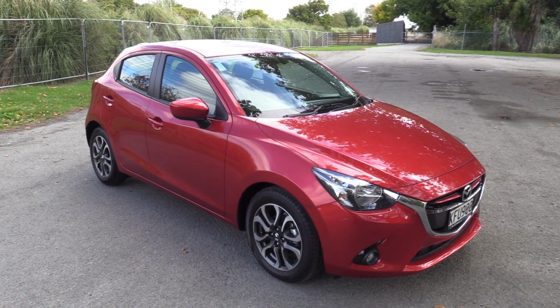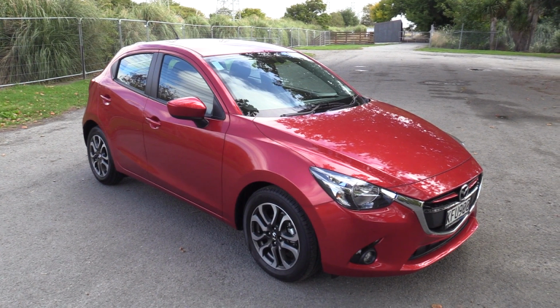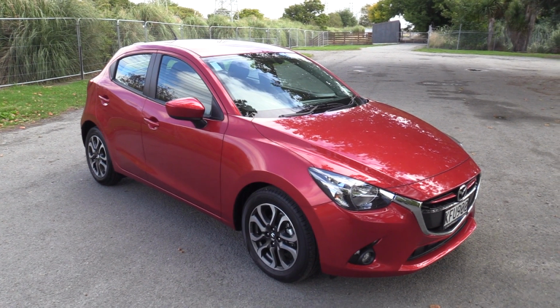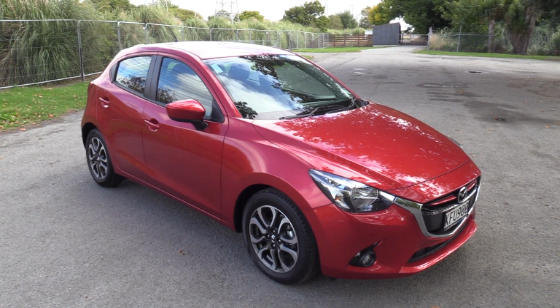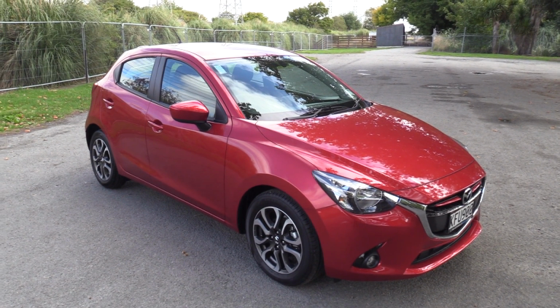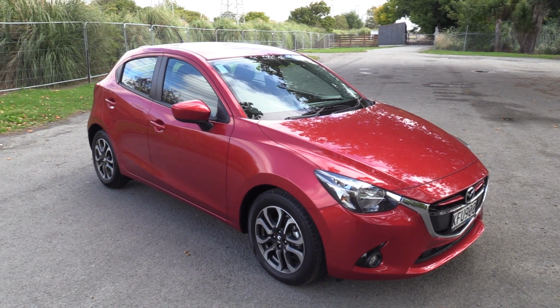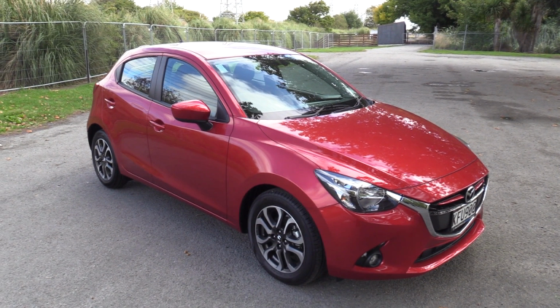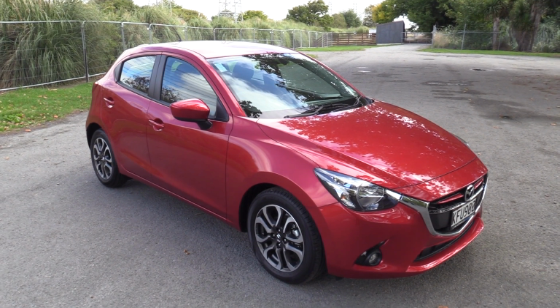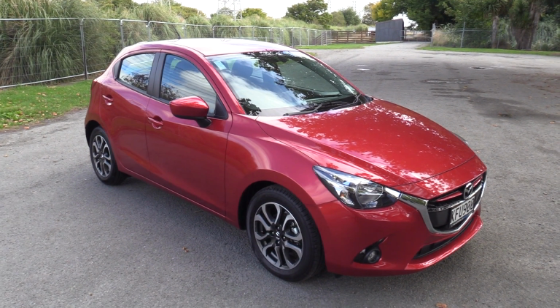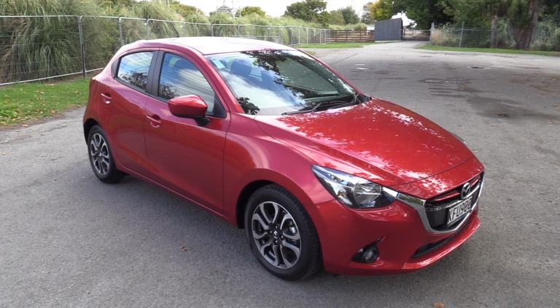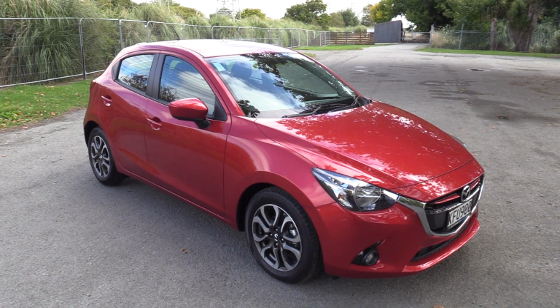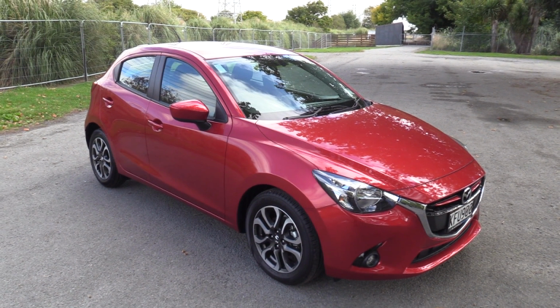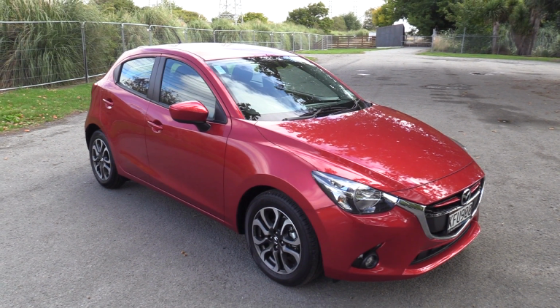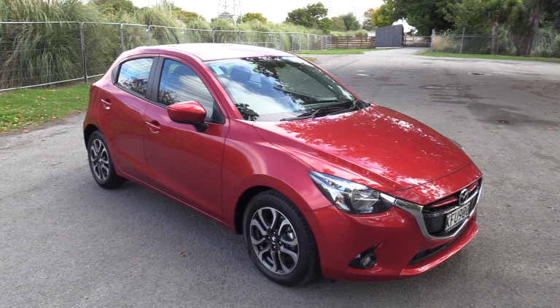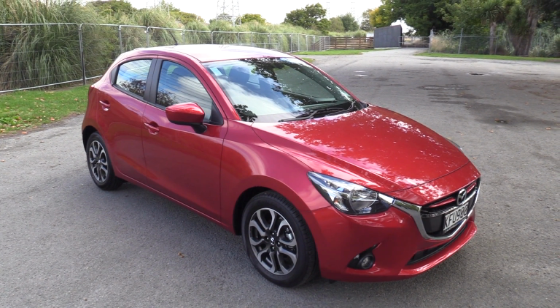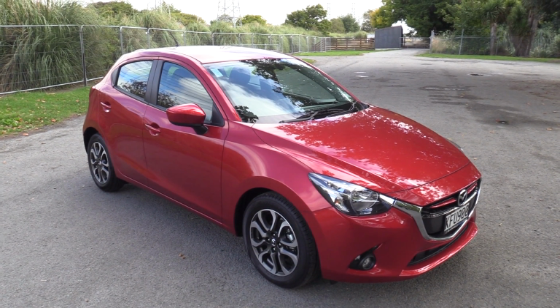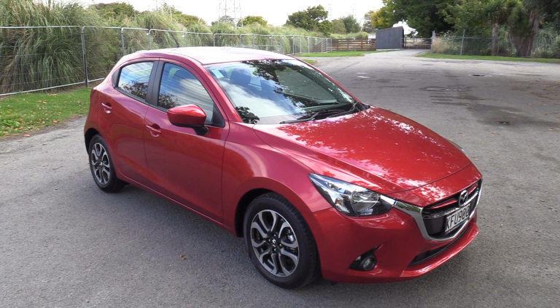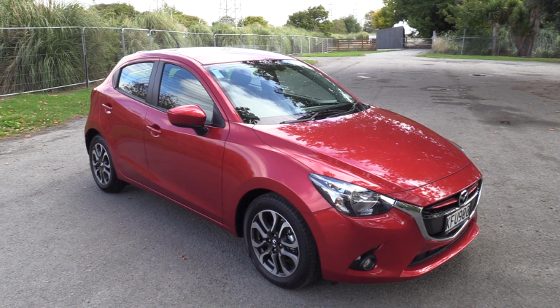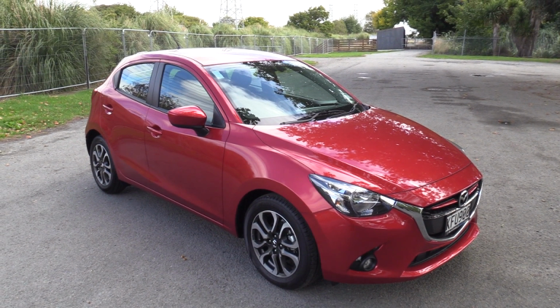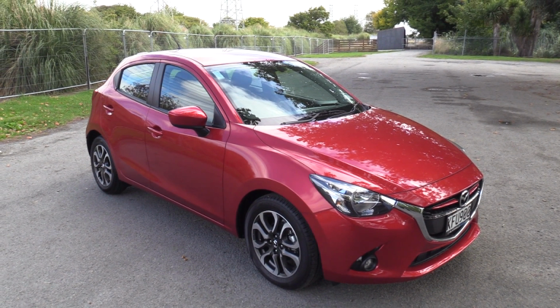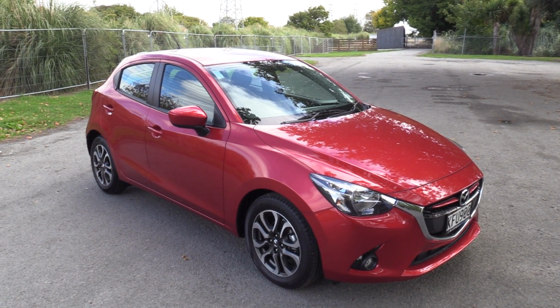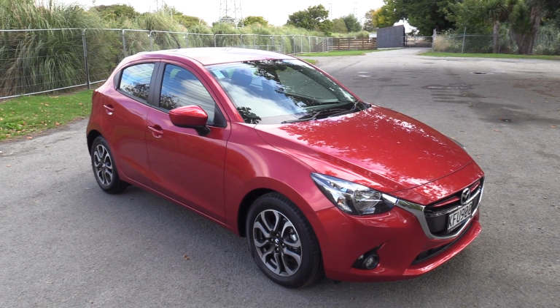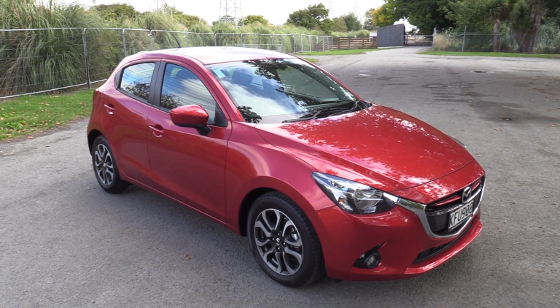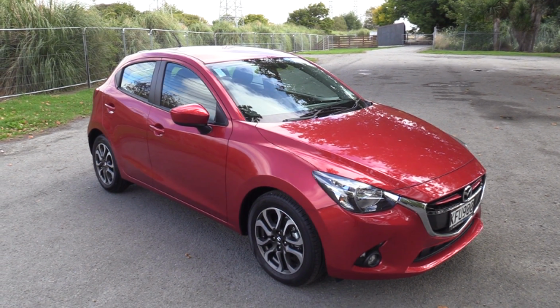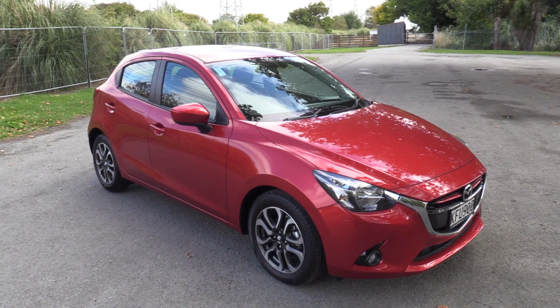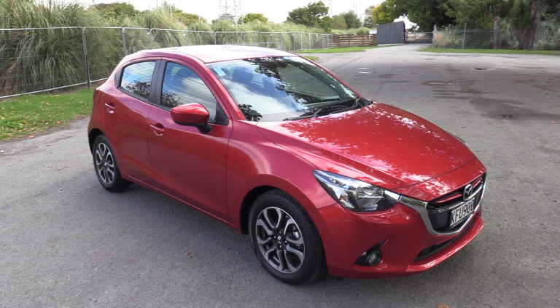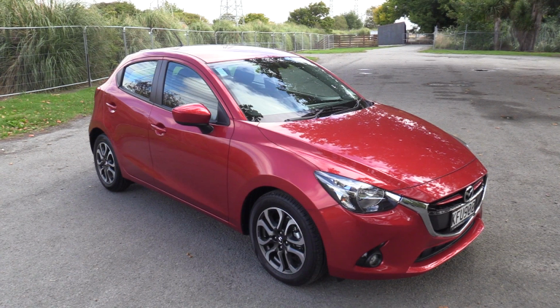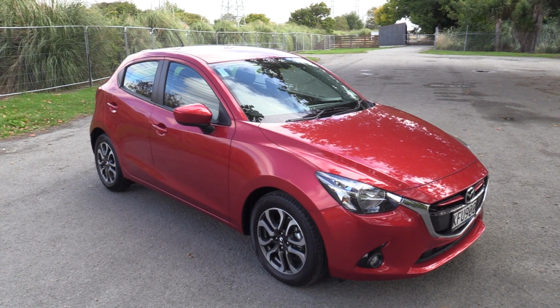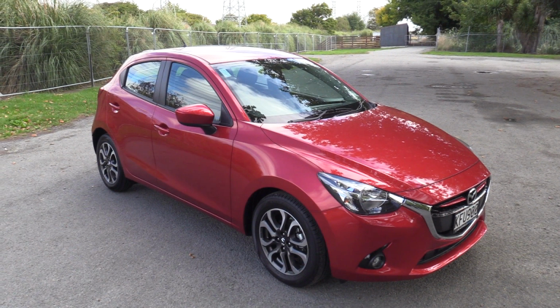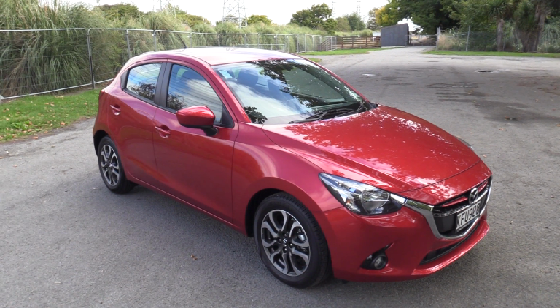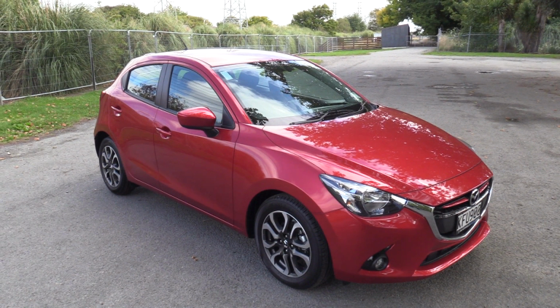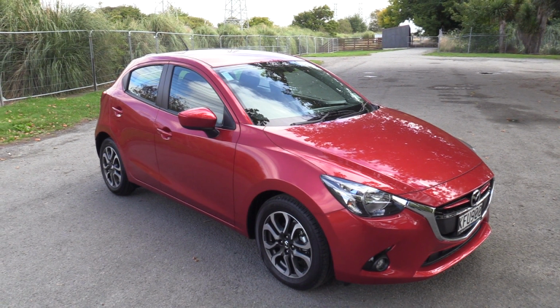Hi, Seth here for Blackwall's Mazda here in Christchurch. Today we're going to walk around one of our demonstrators which is available for purchase.